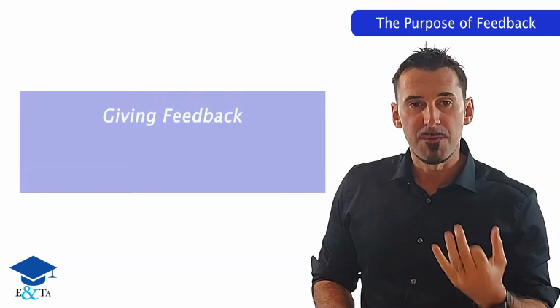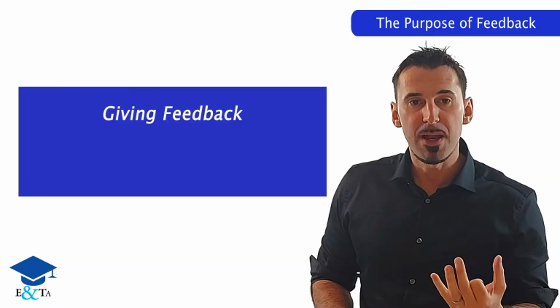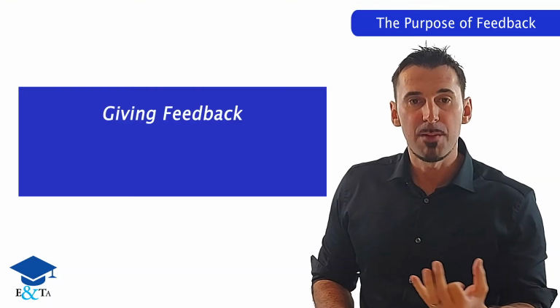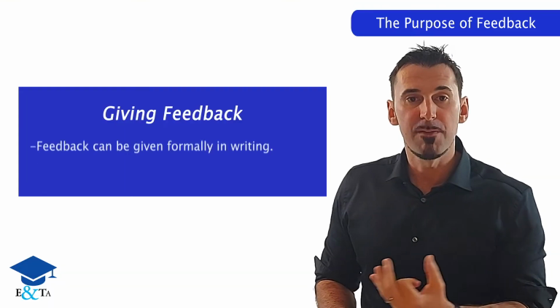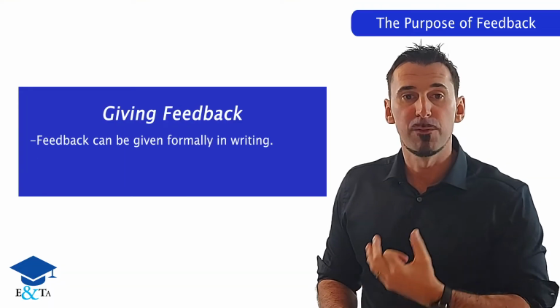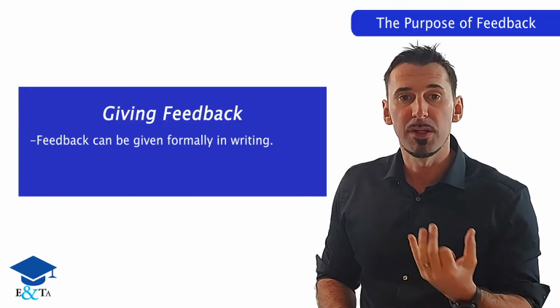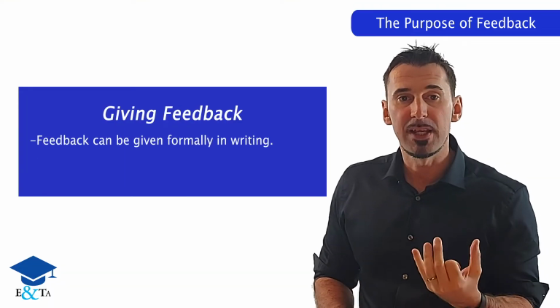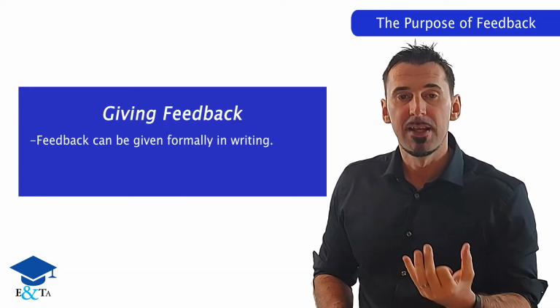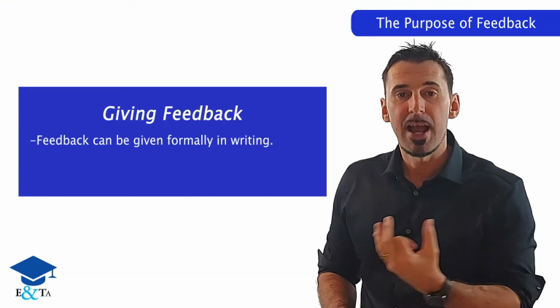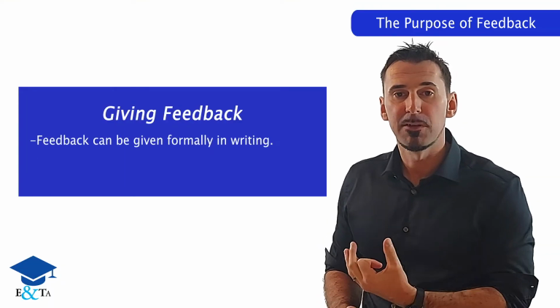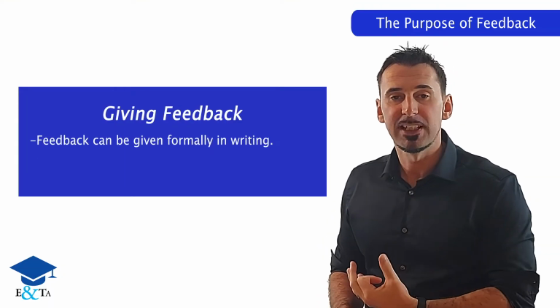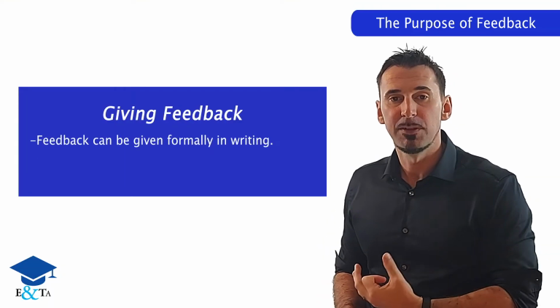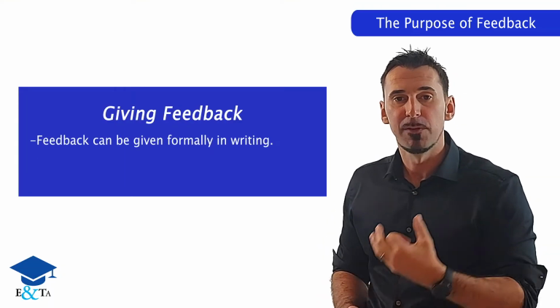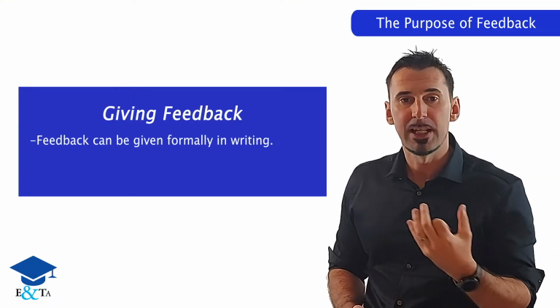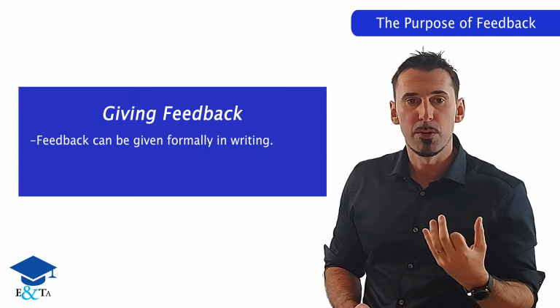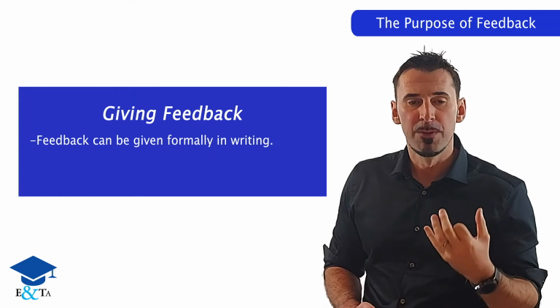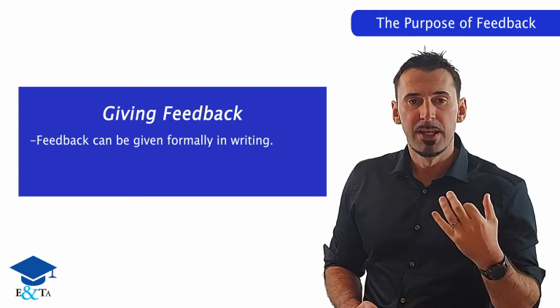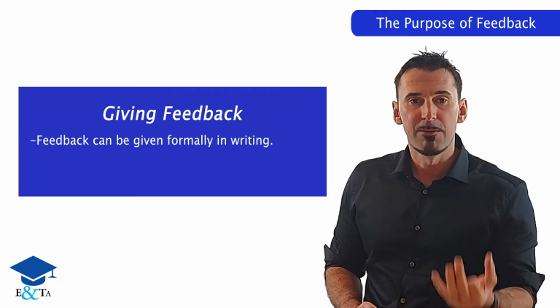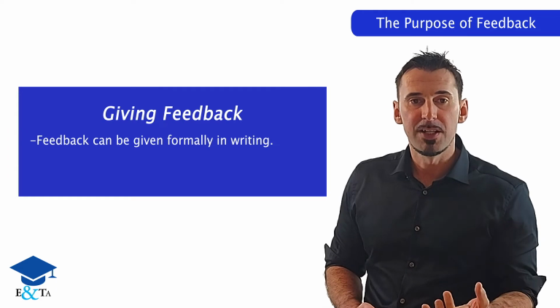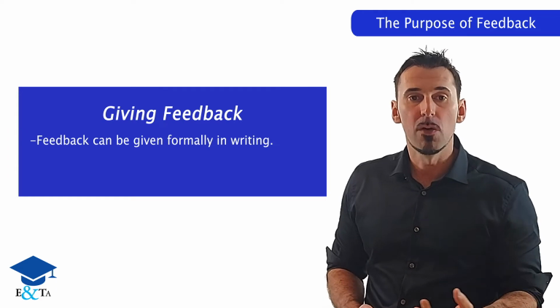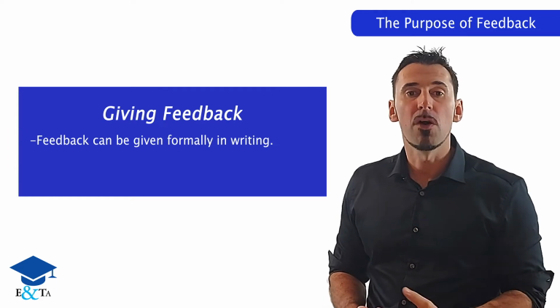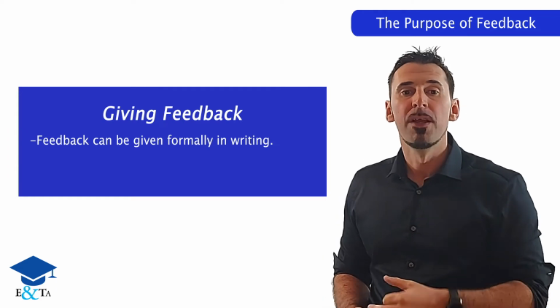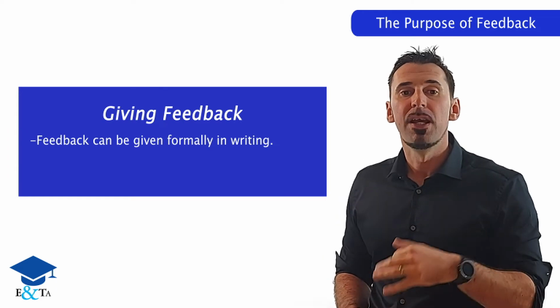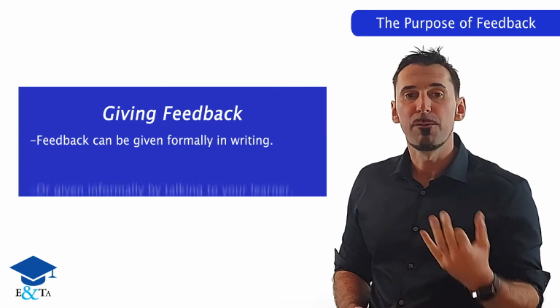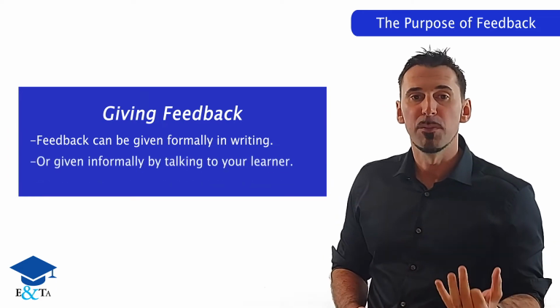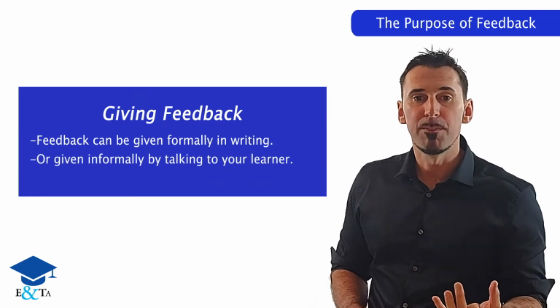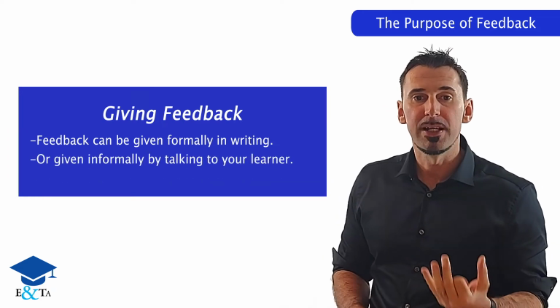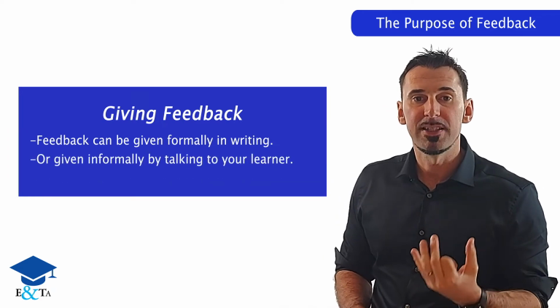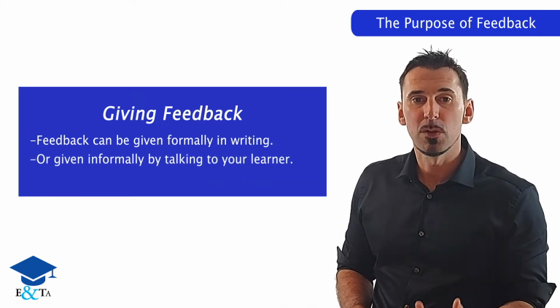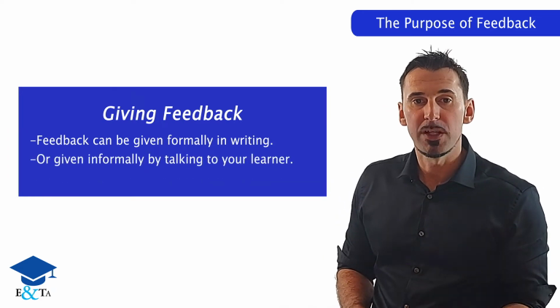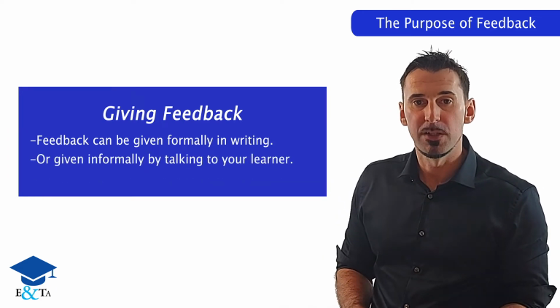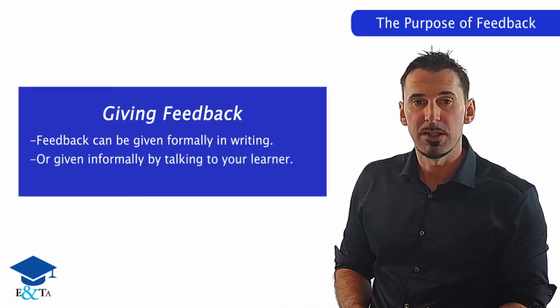Feedback can be given formally after an assessment, for example in writing, or informally by talking to your learner.